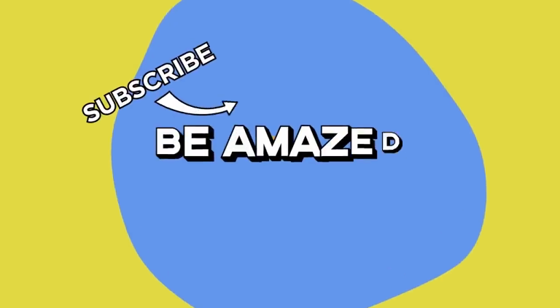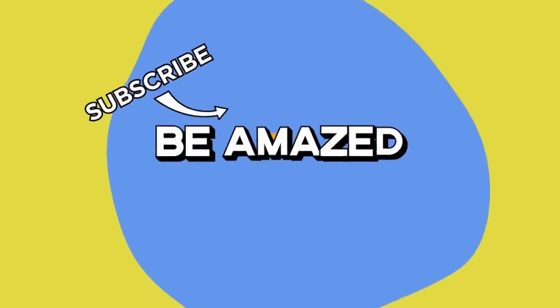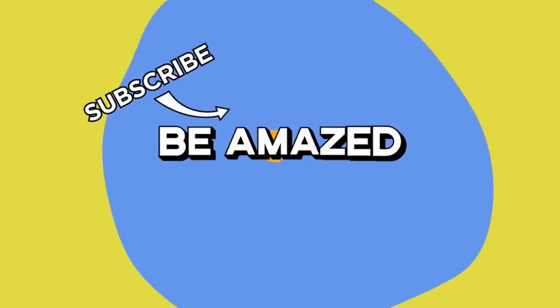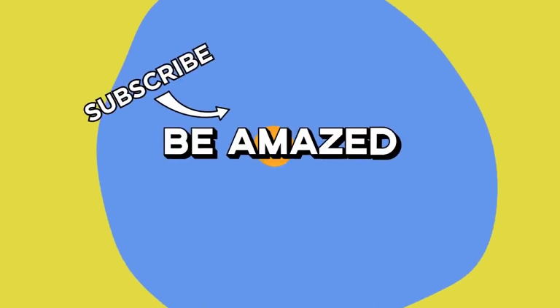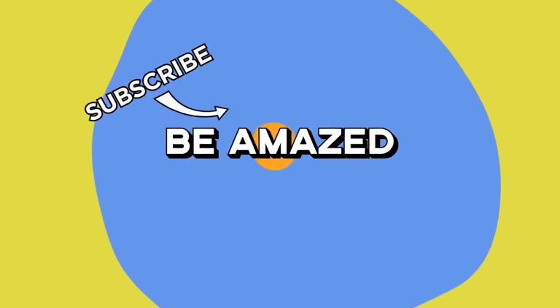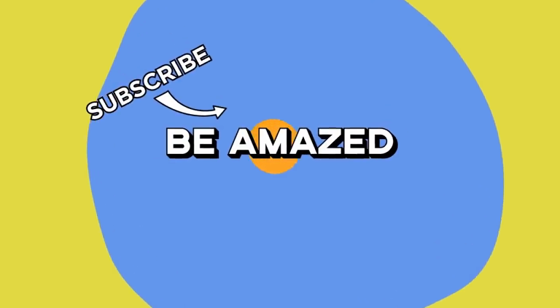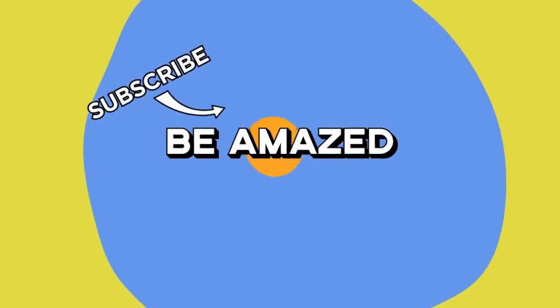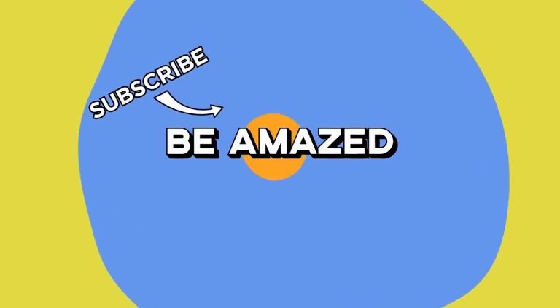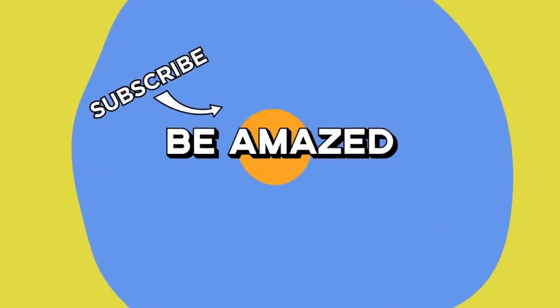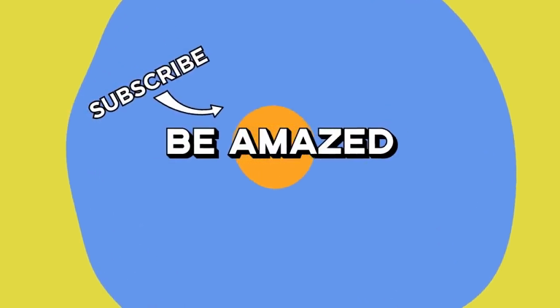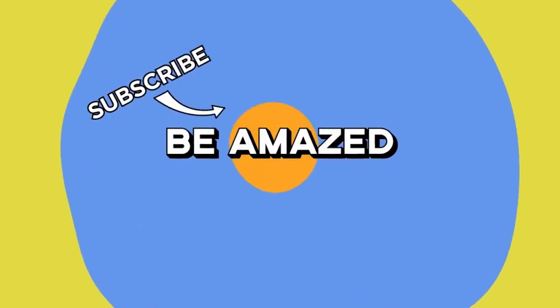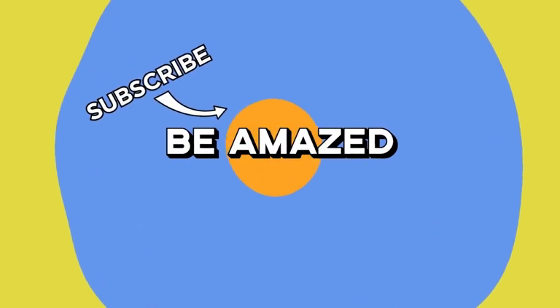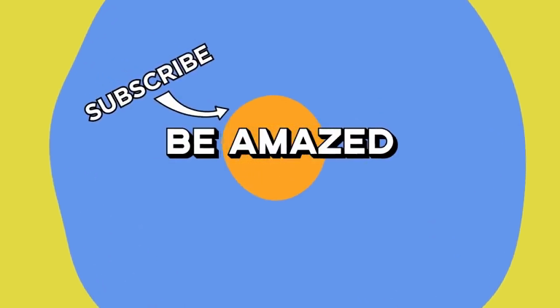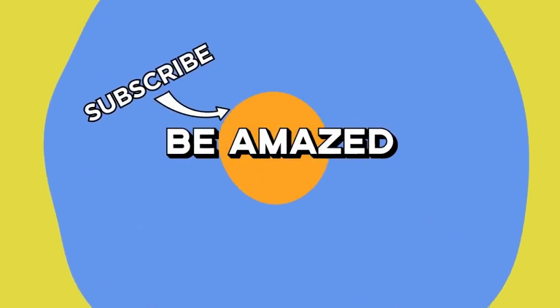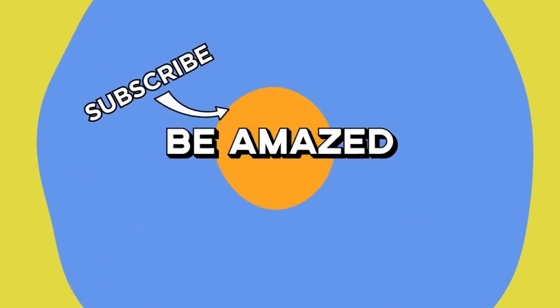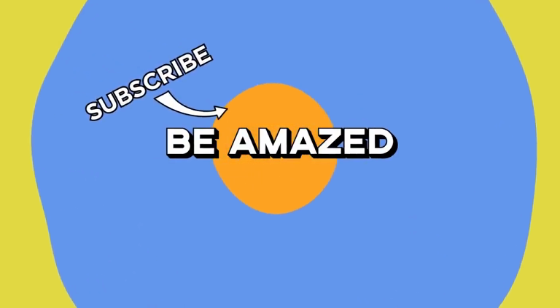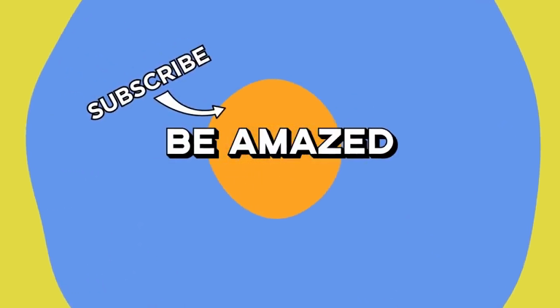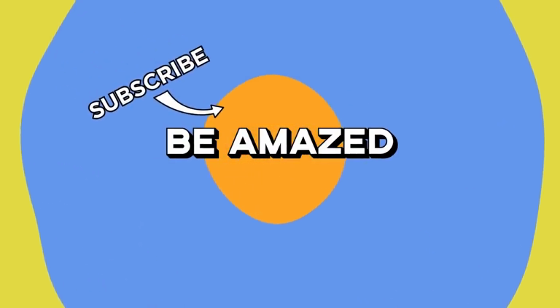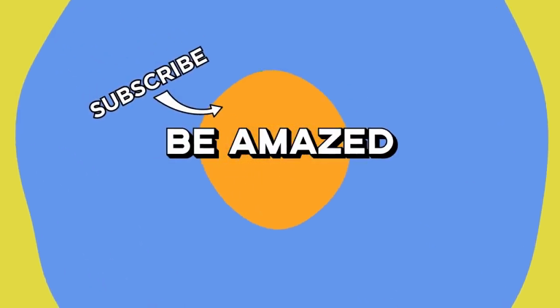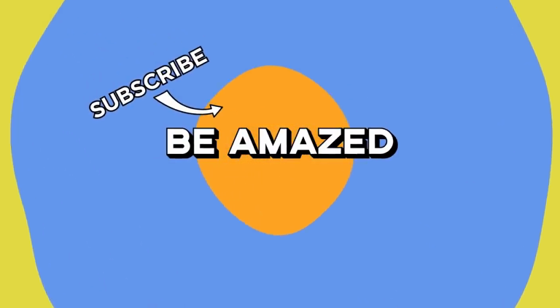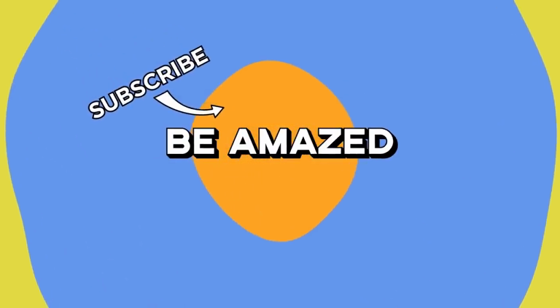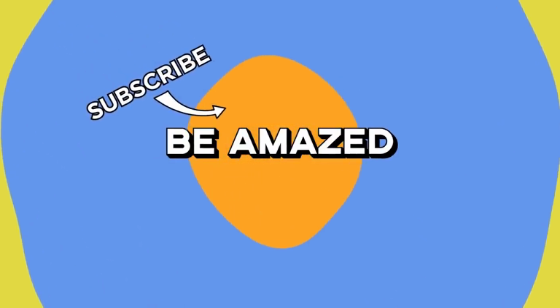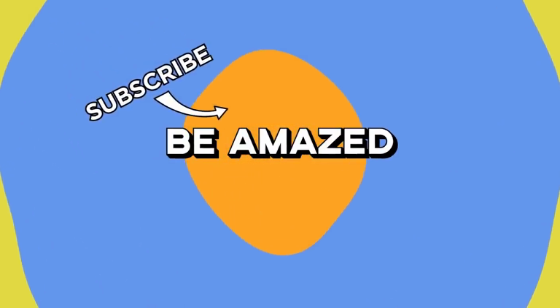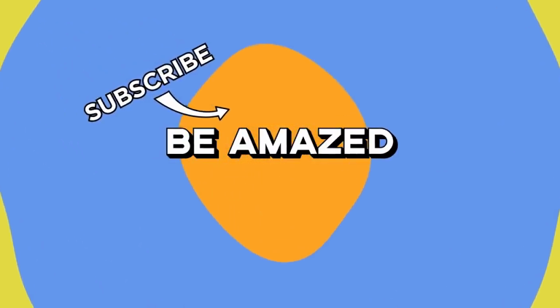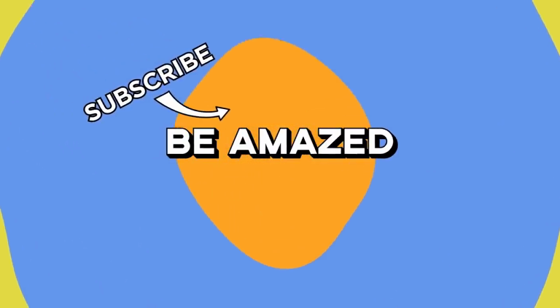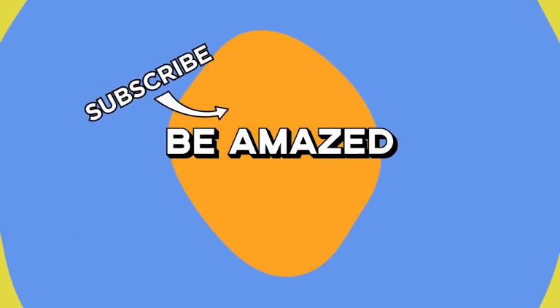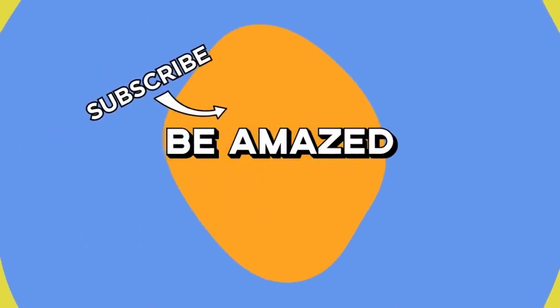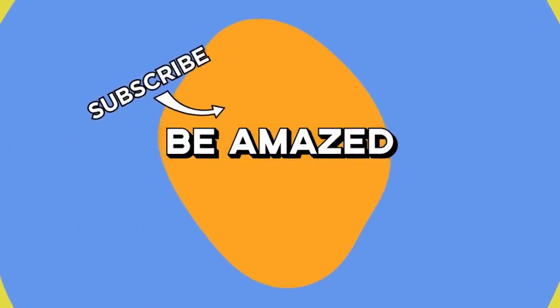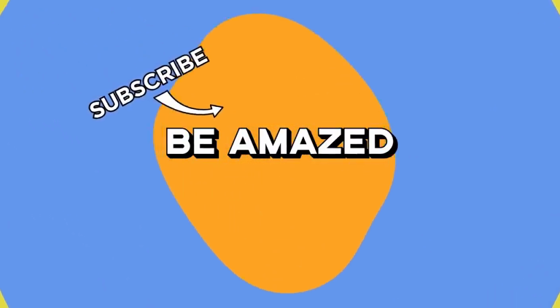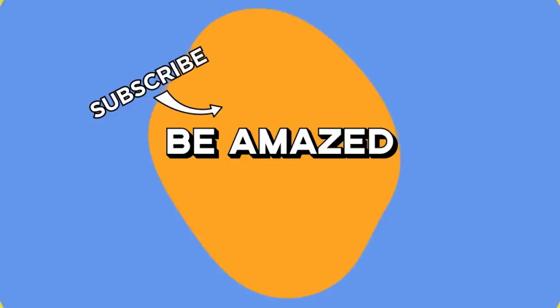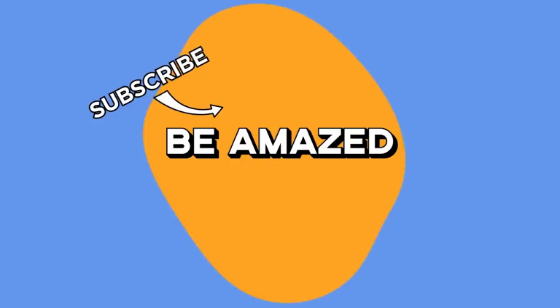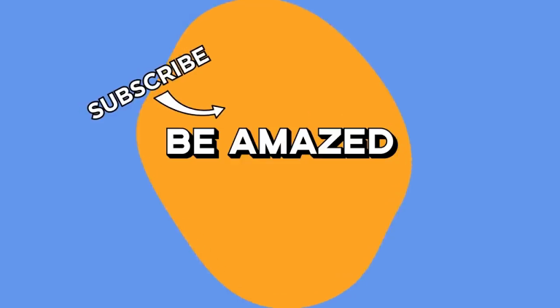Have you ever found yourself with one of these signs? Let me know in the comments below and thanks for watching.